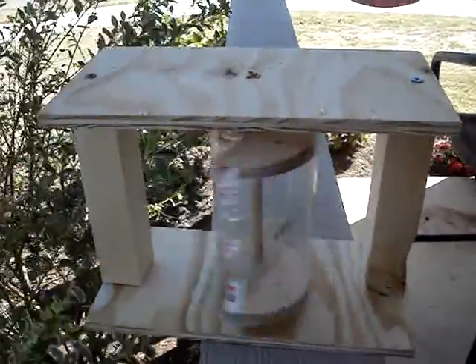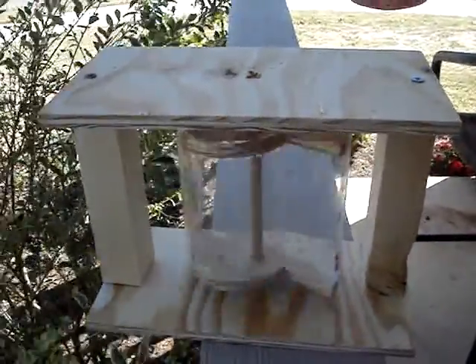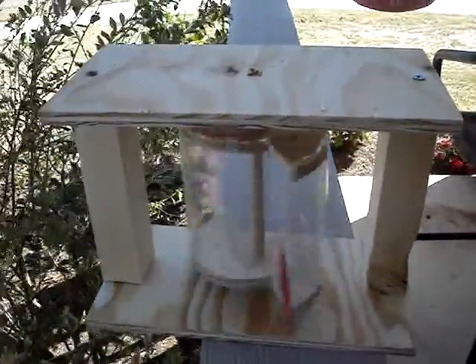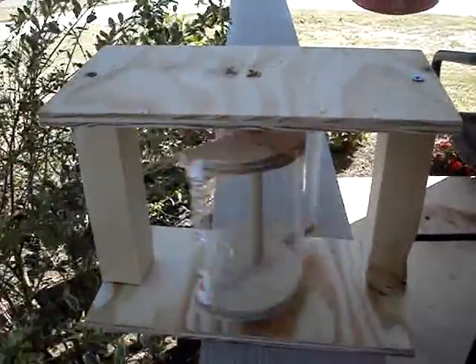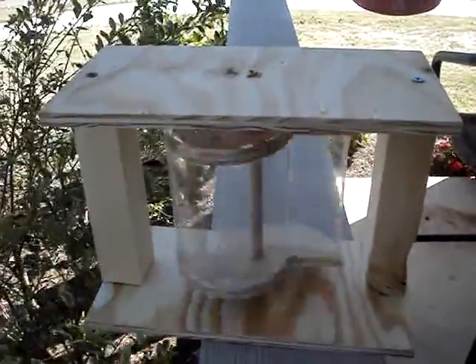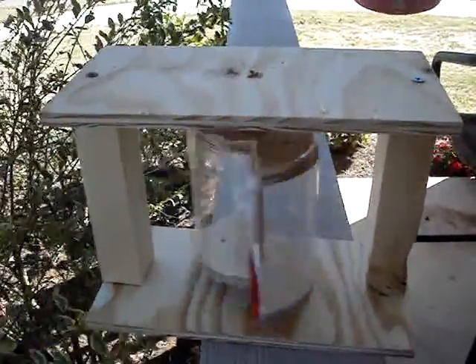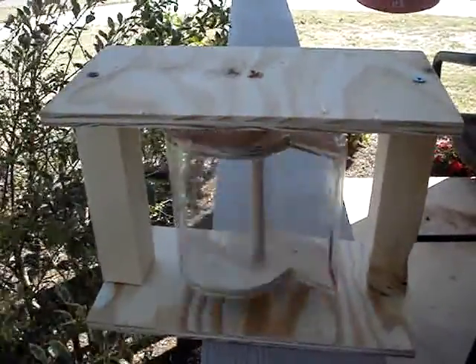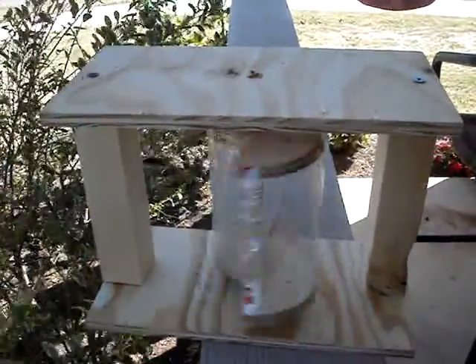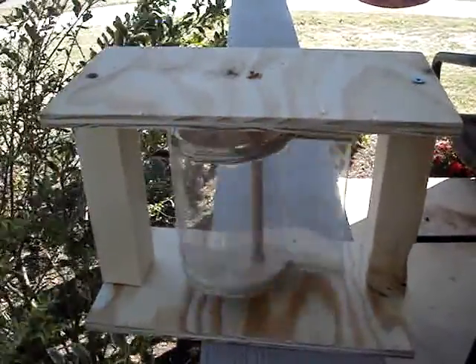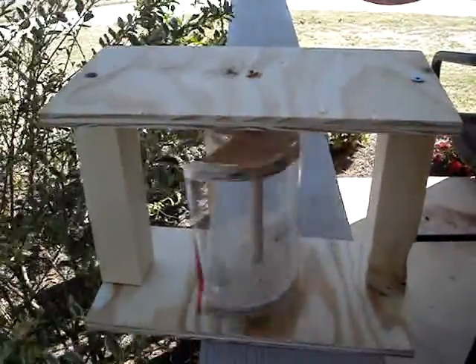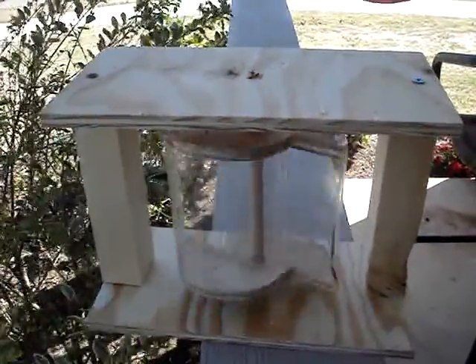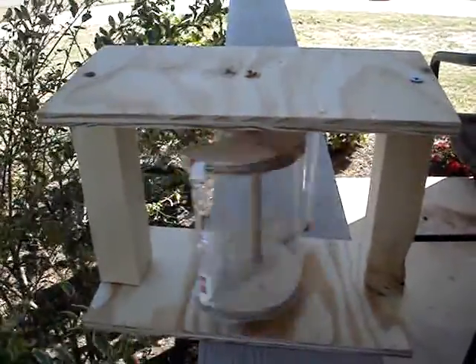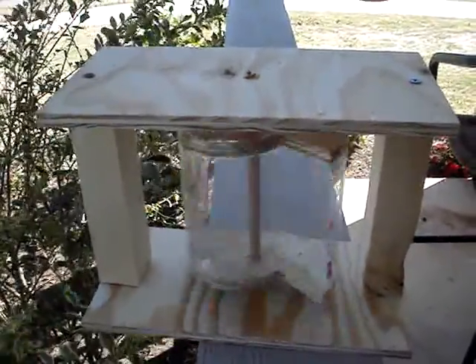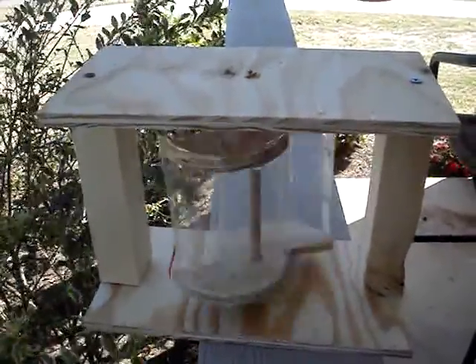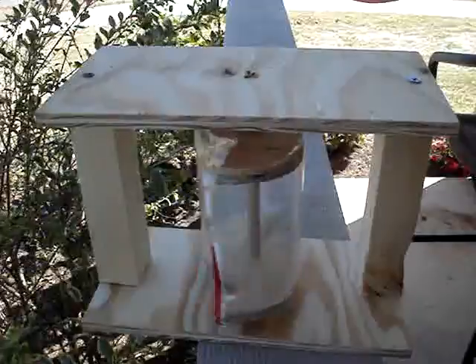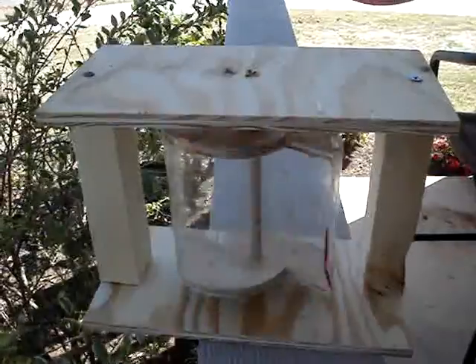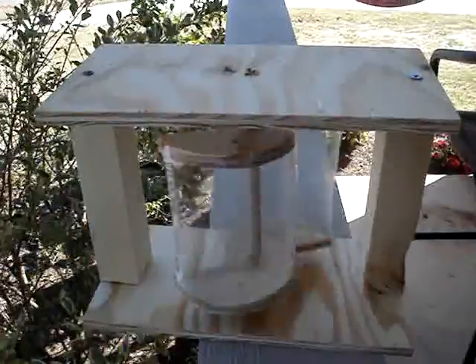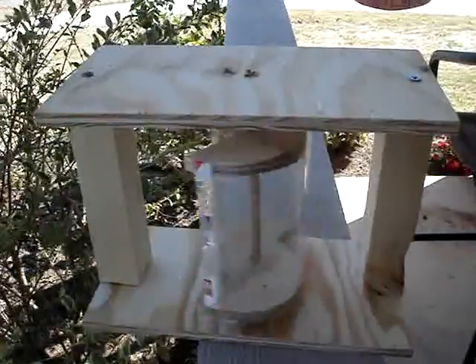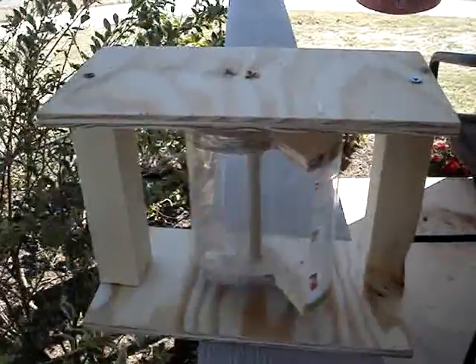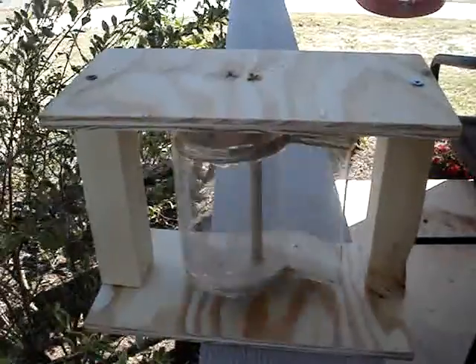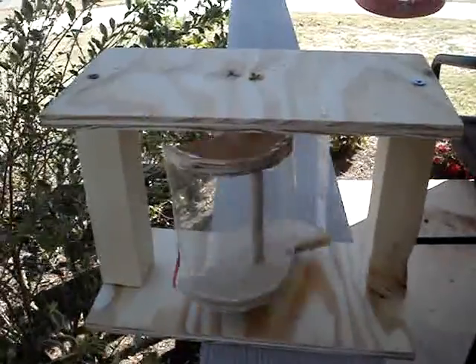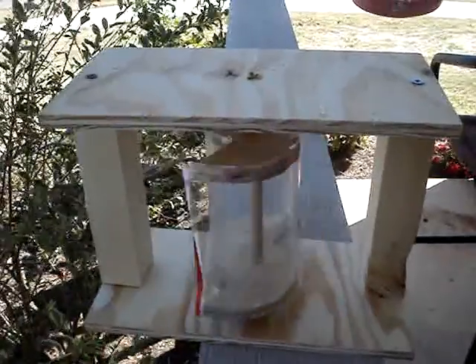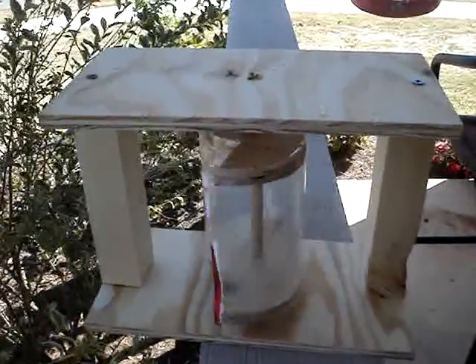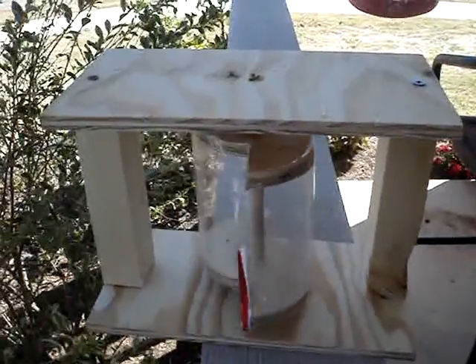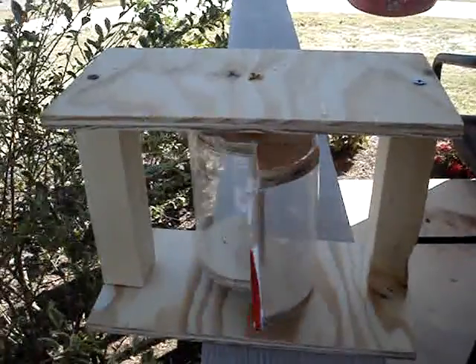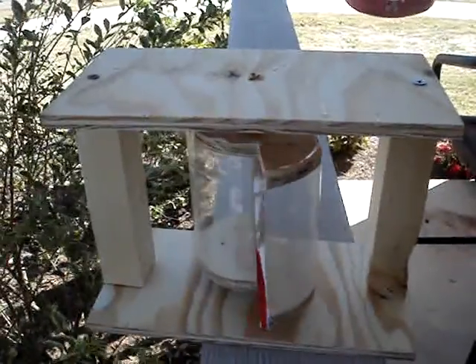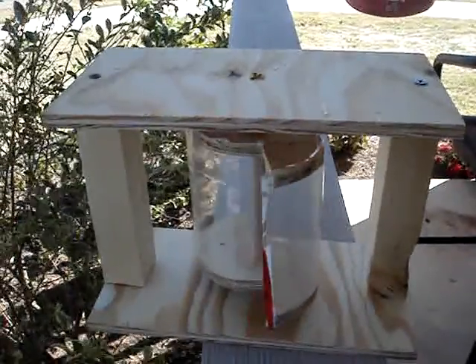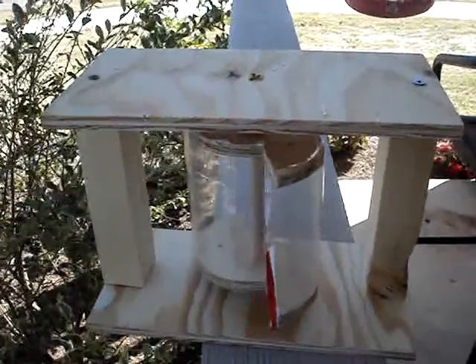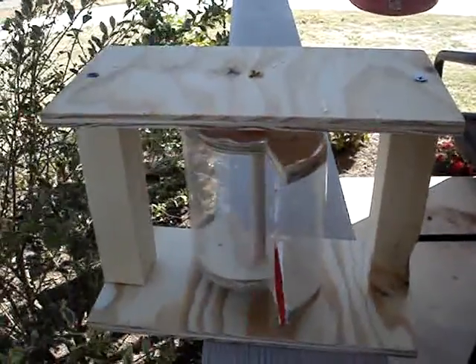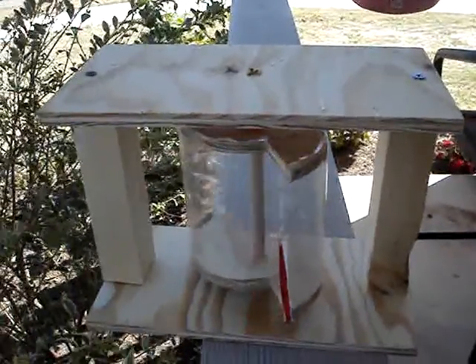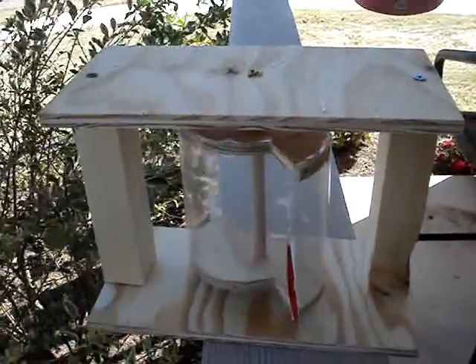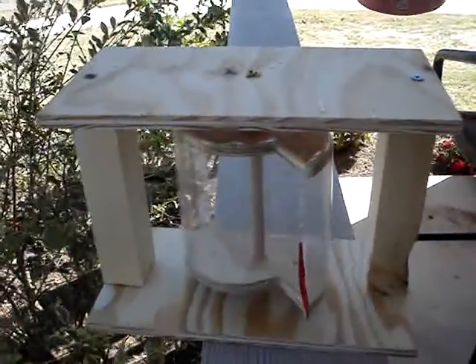There we go, that's a good gust. Pretty neat. Not bad for a vertical turbine.